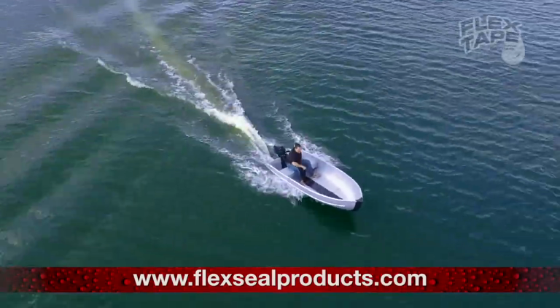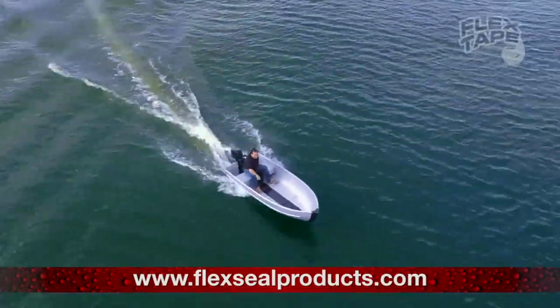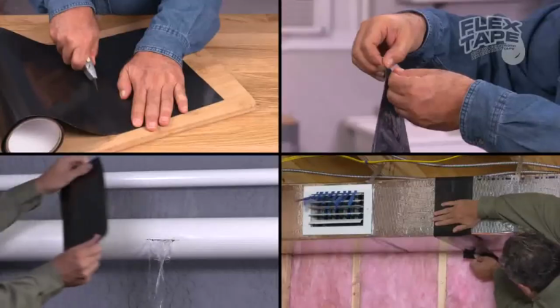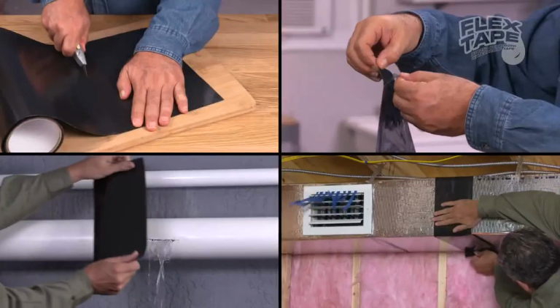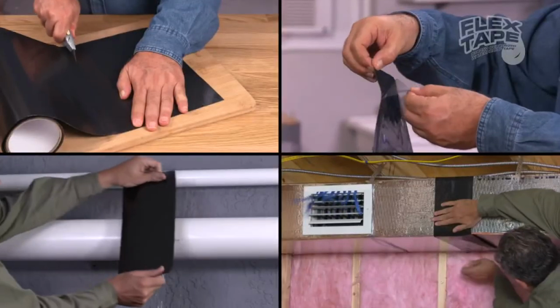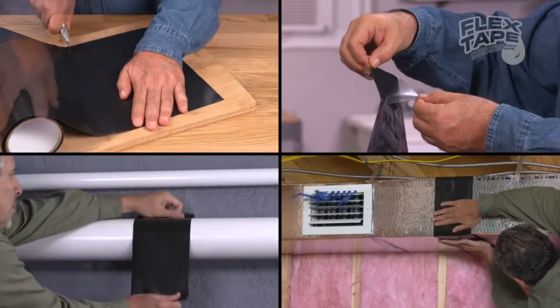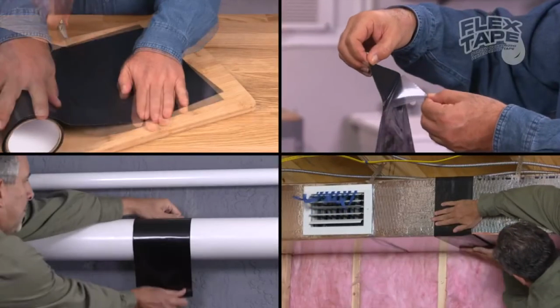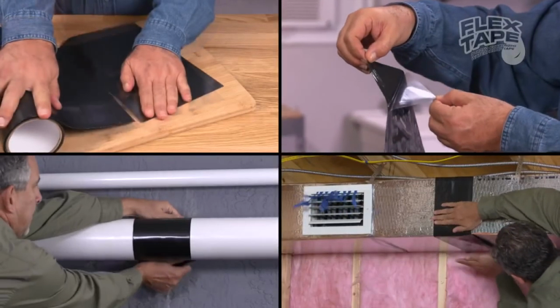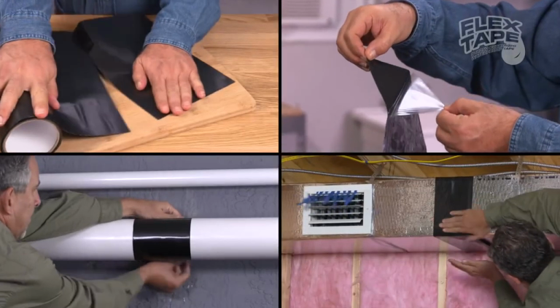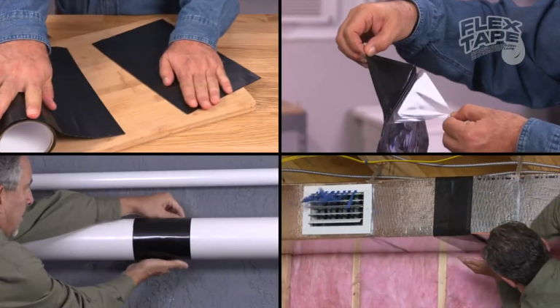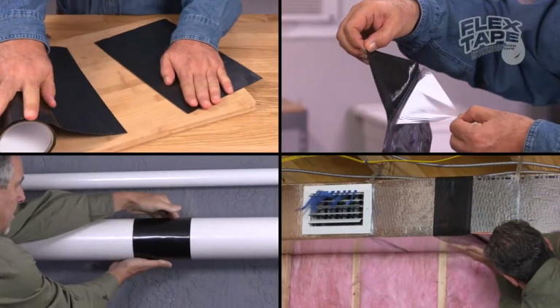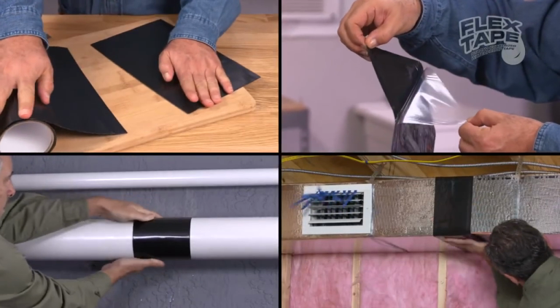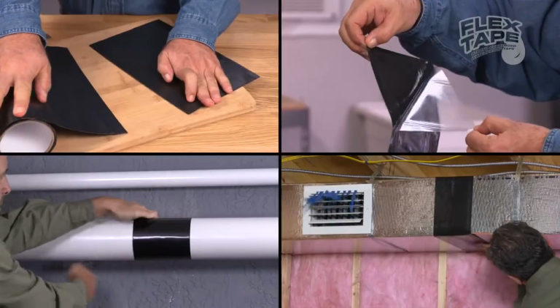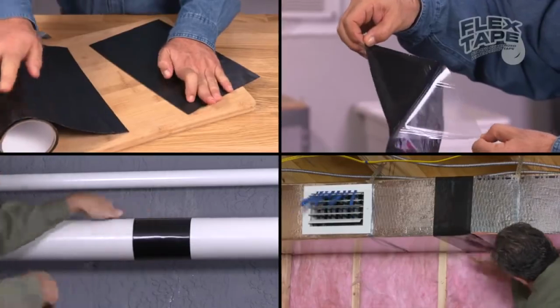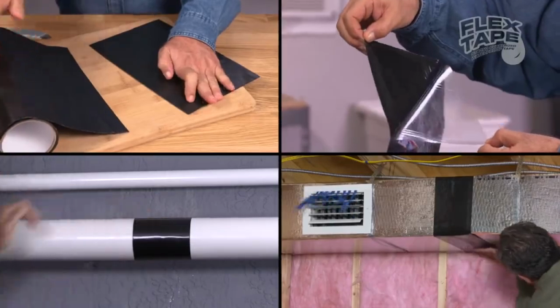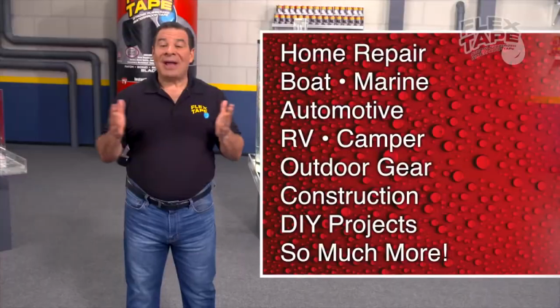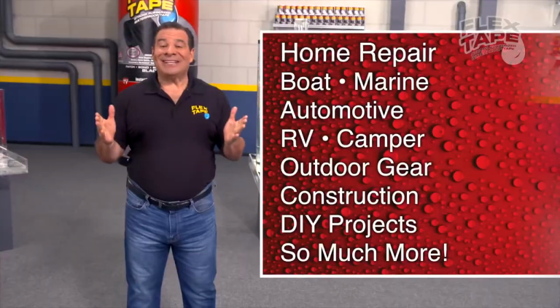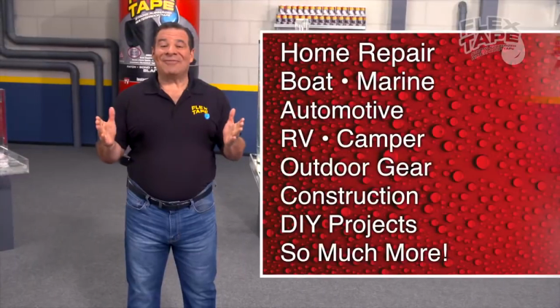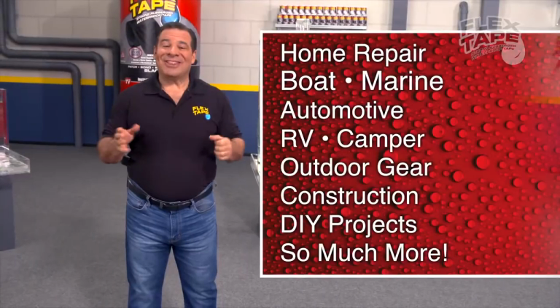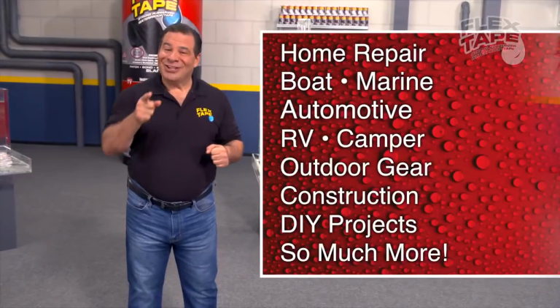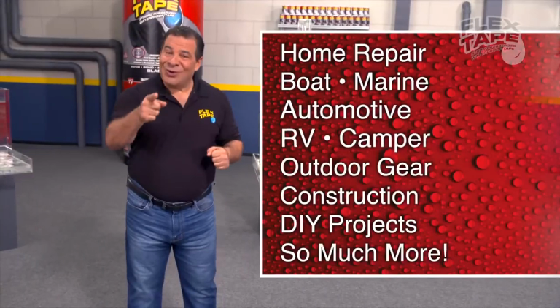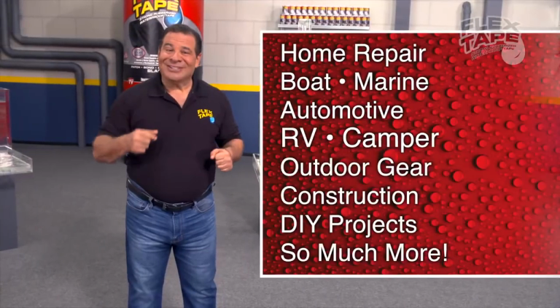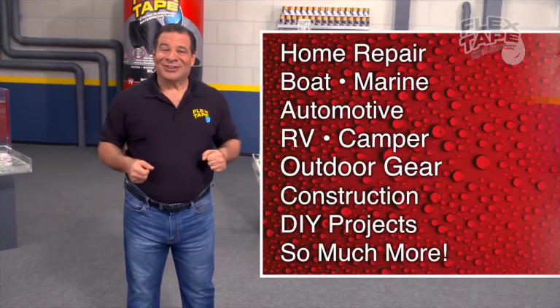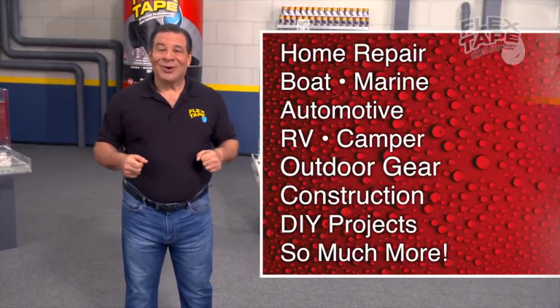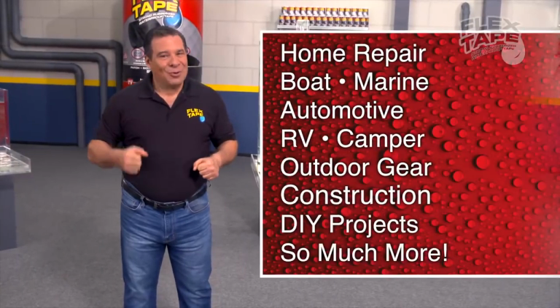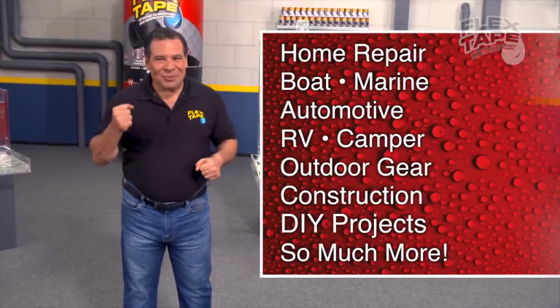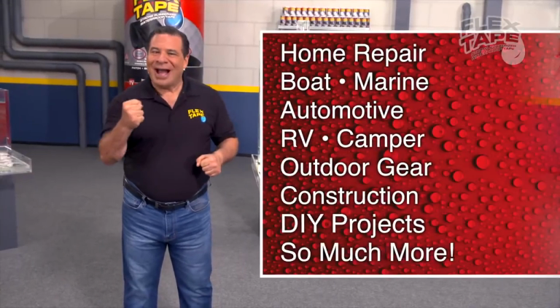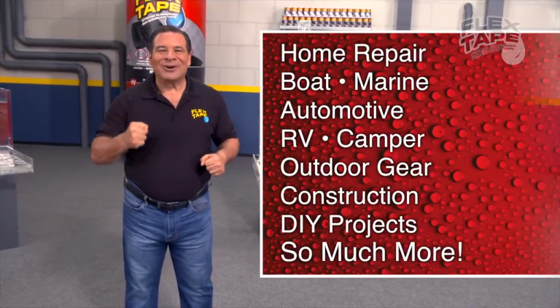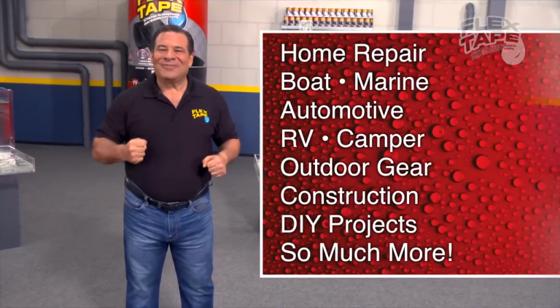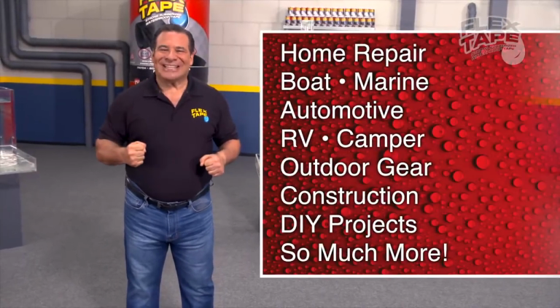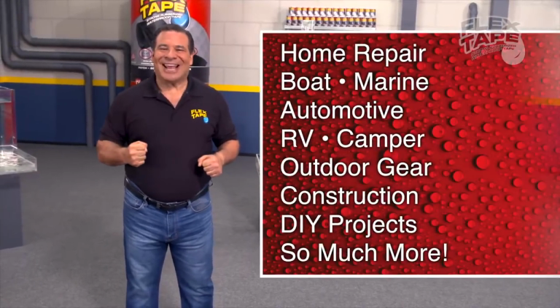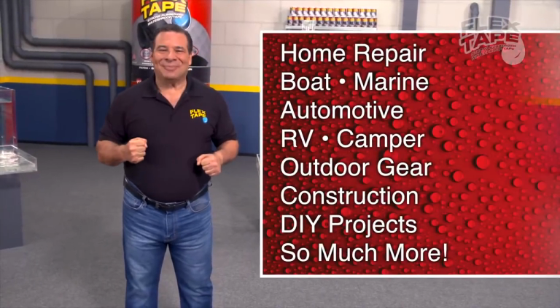Just cut, peel, stick and seal. Imagine everything you can do with the power of Flex Tape.